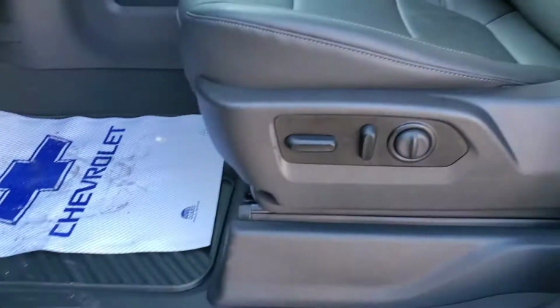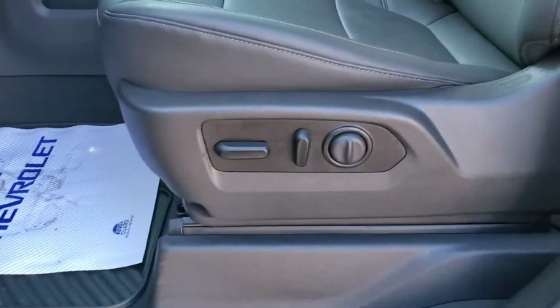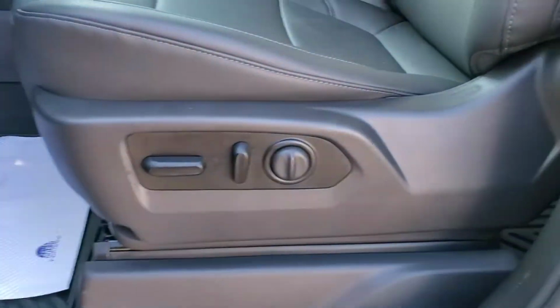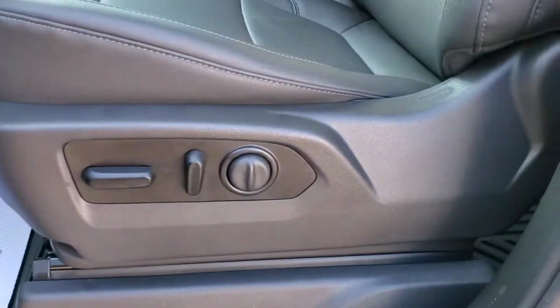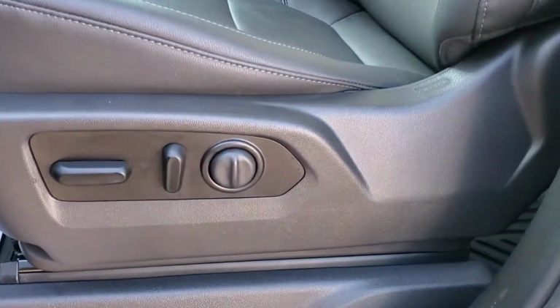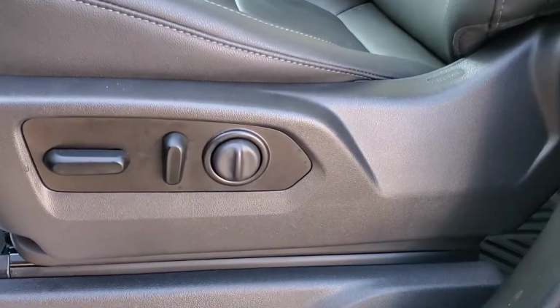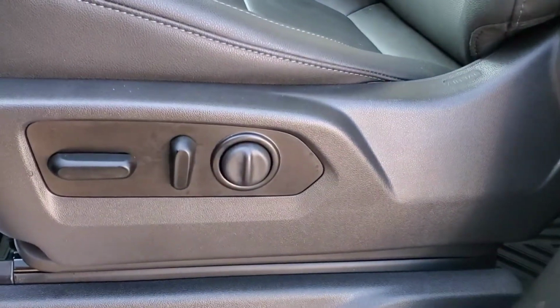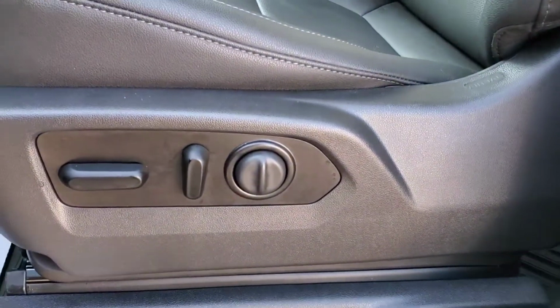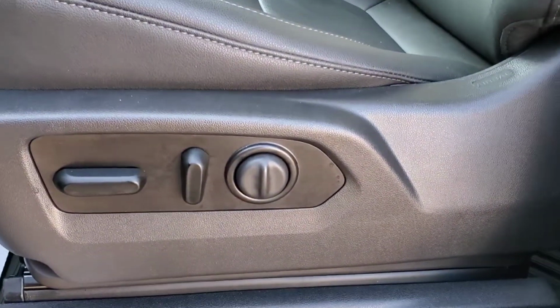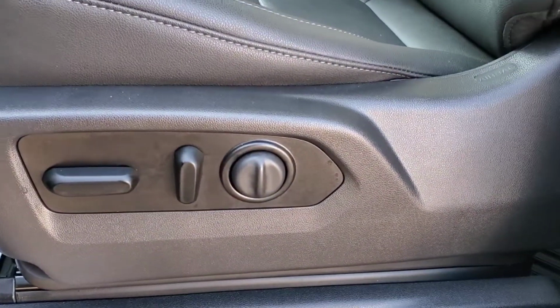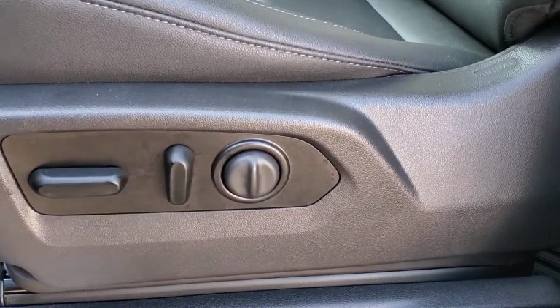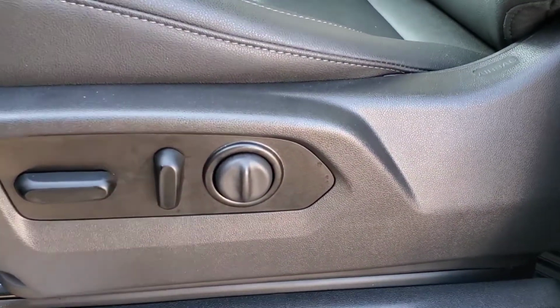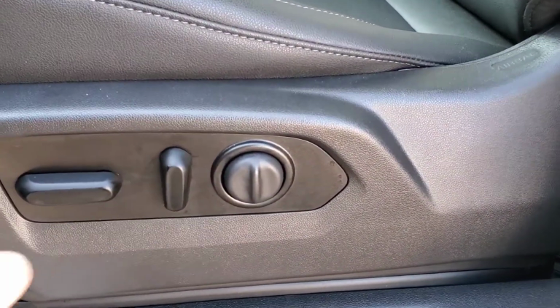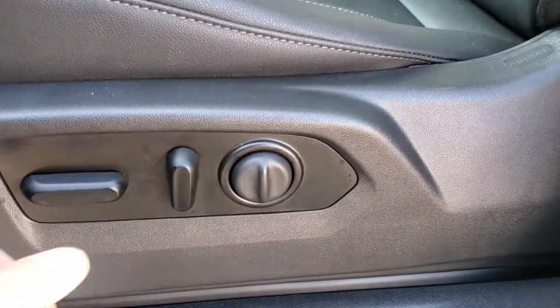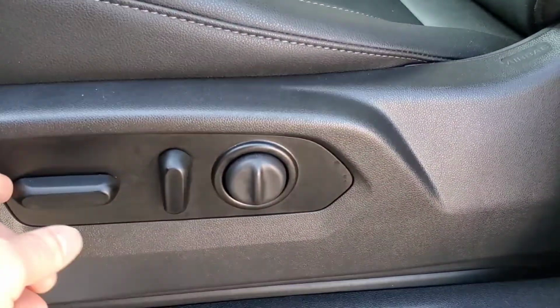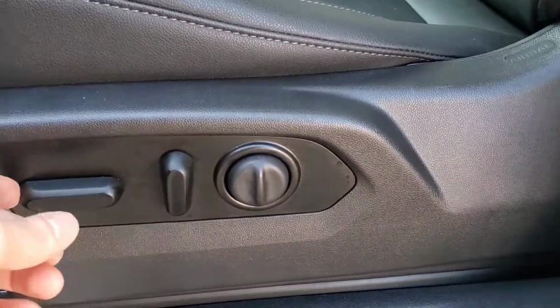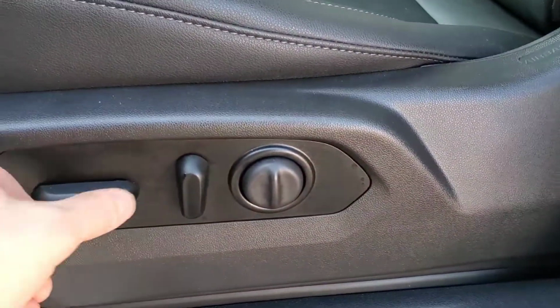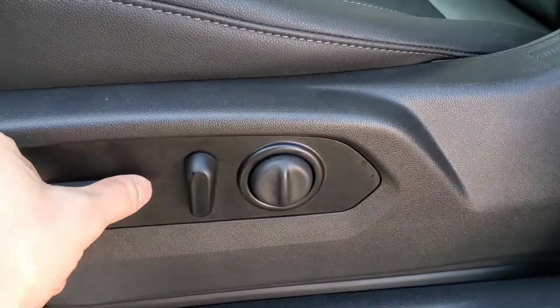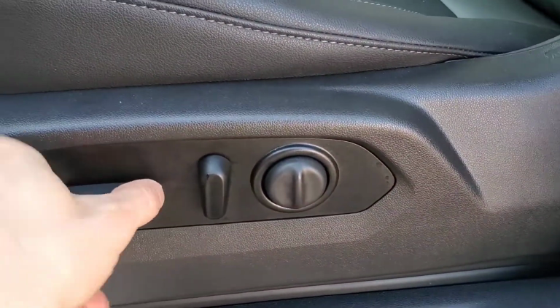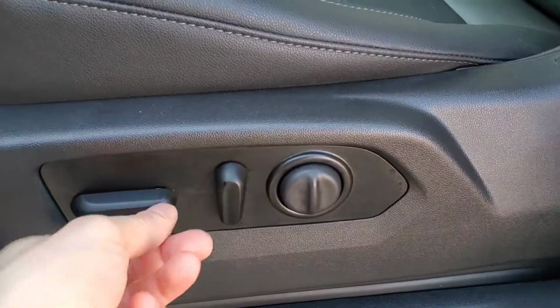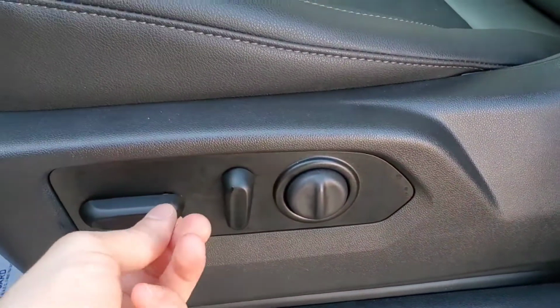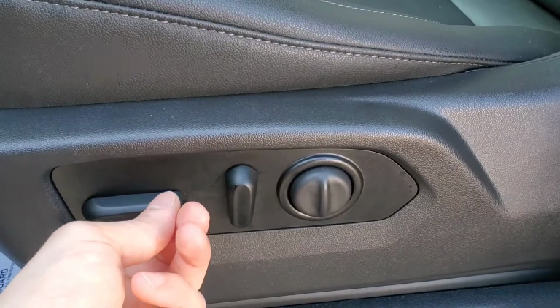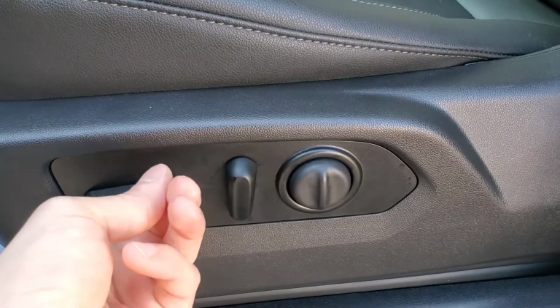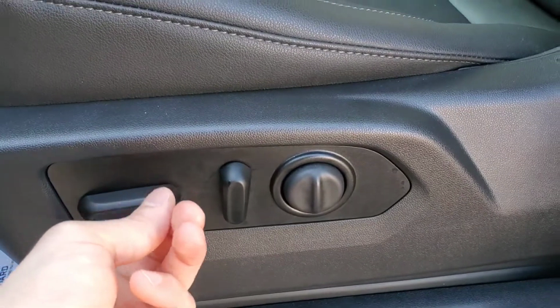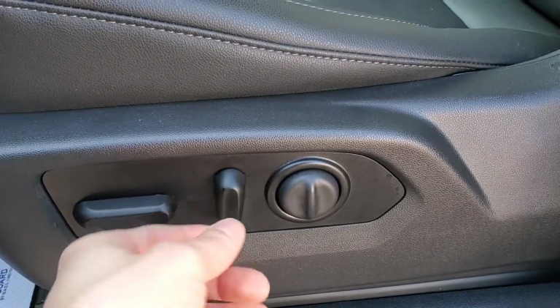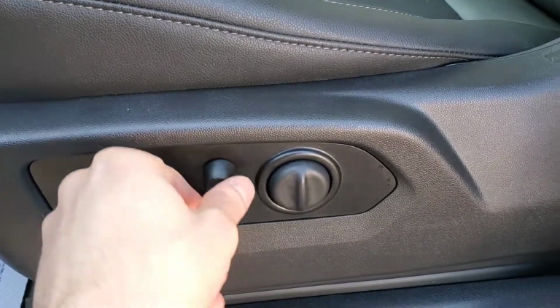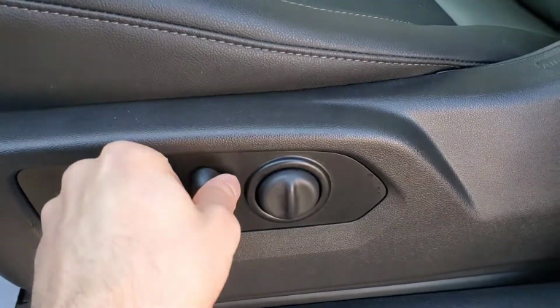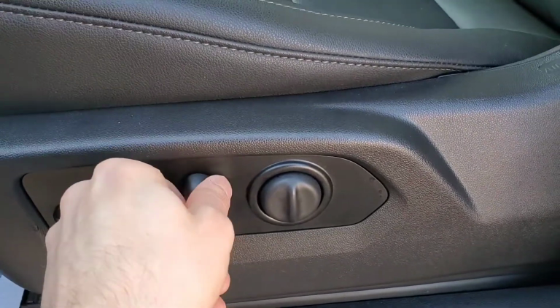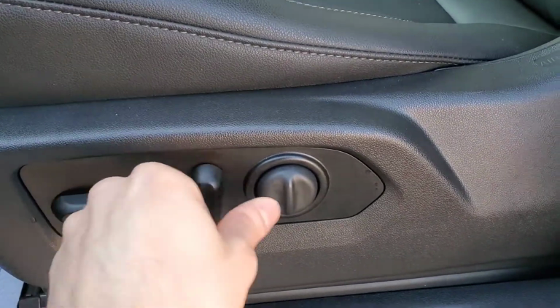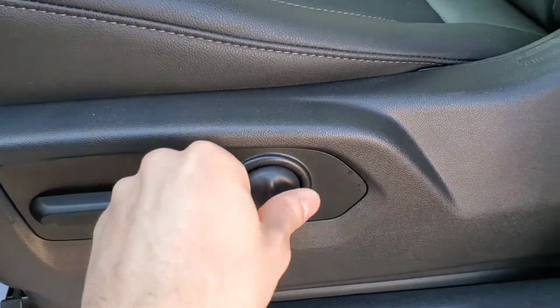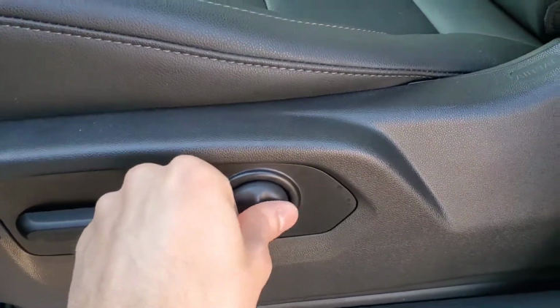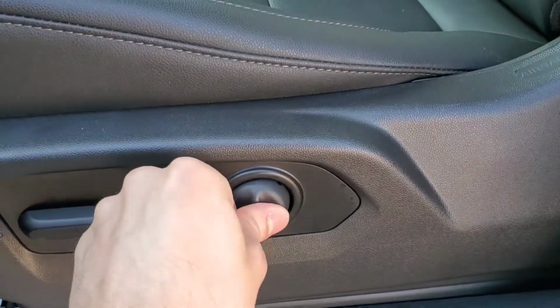The driver's seat is going to be 100% powered. You've got your back, forward, raise, tilt, and lumbar adjustments.